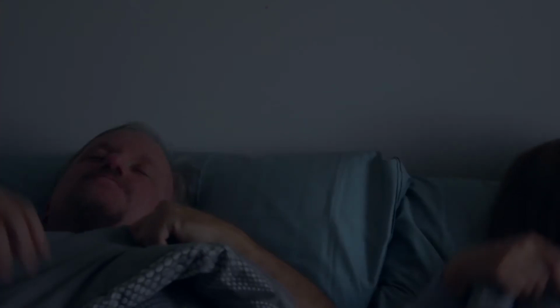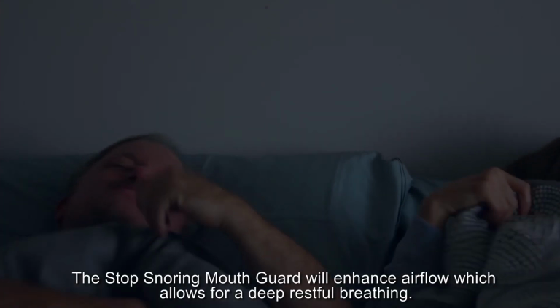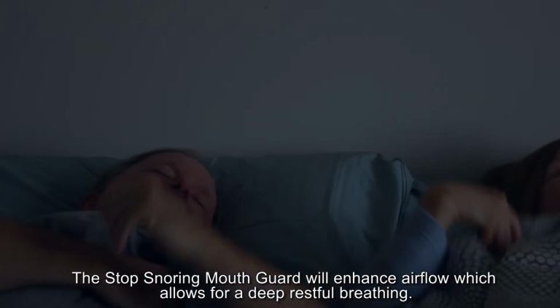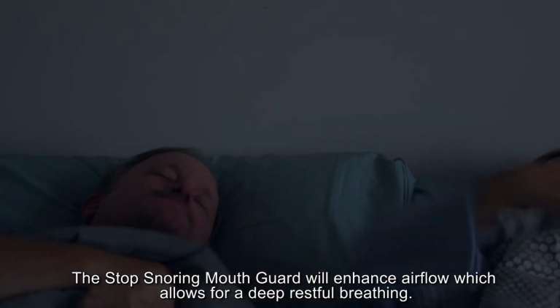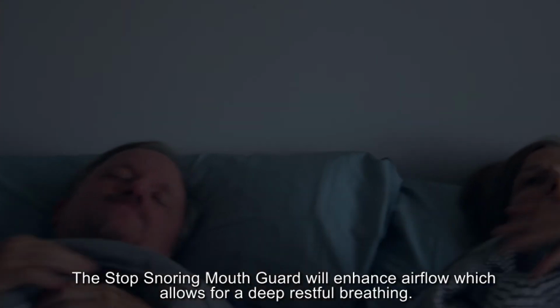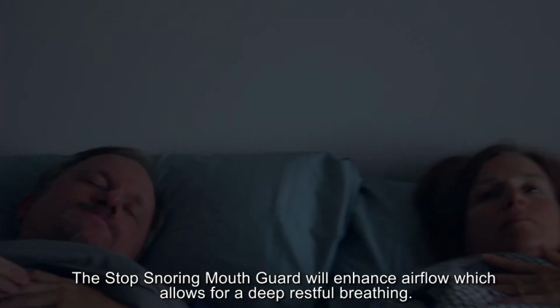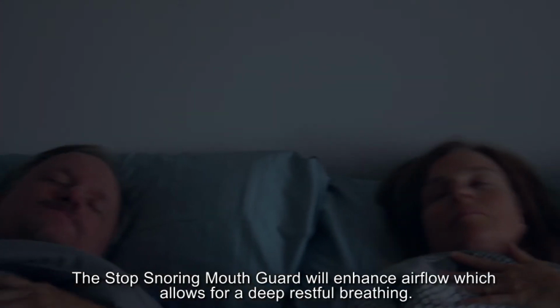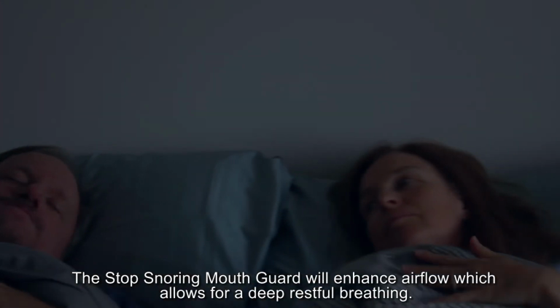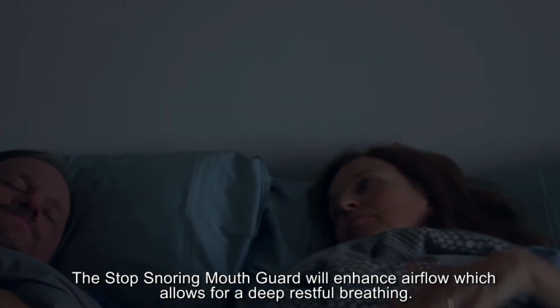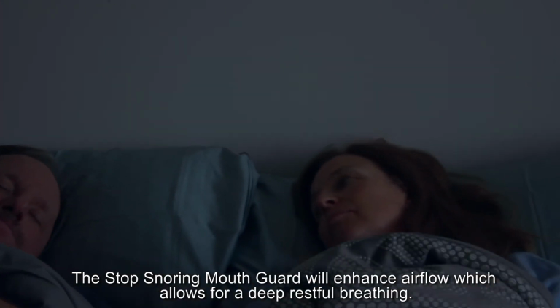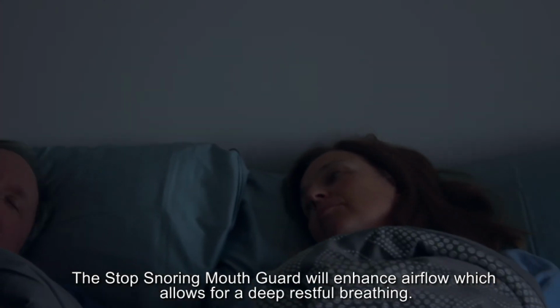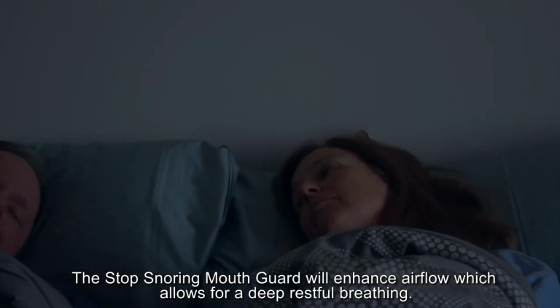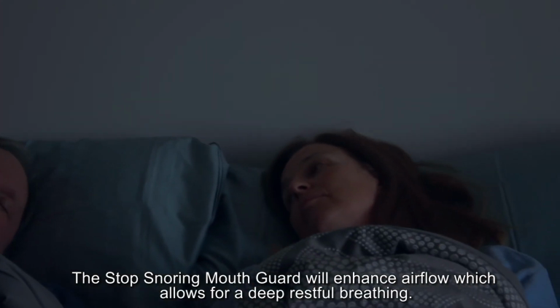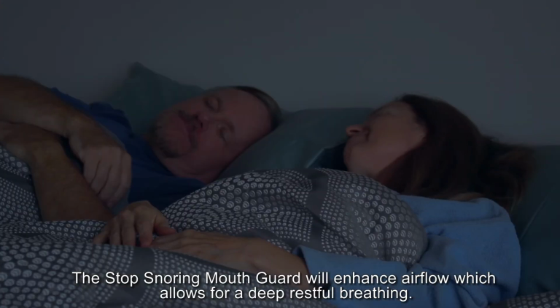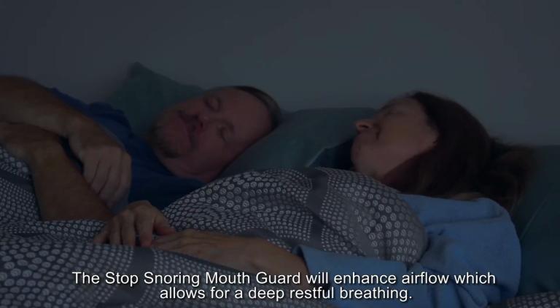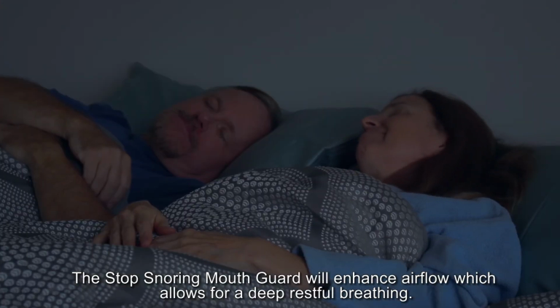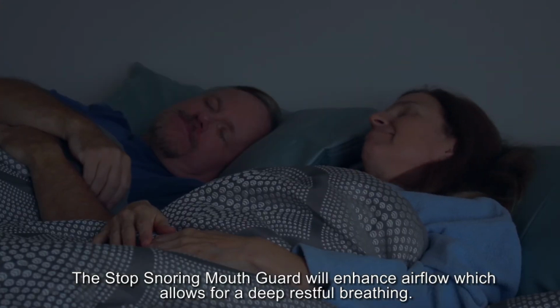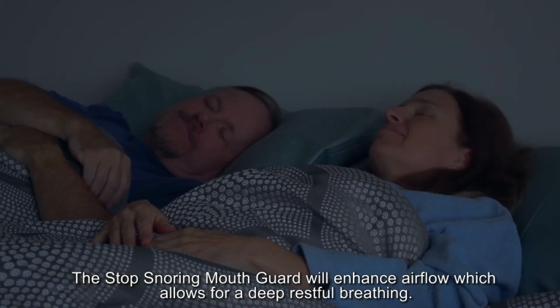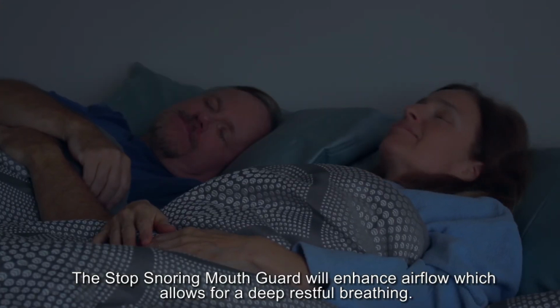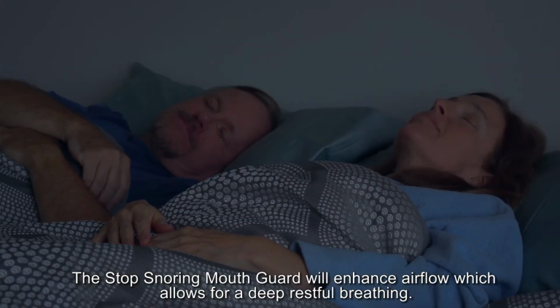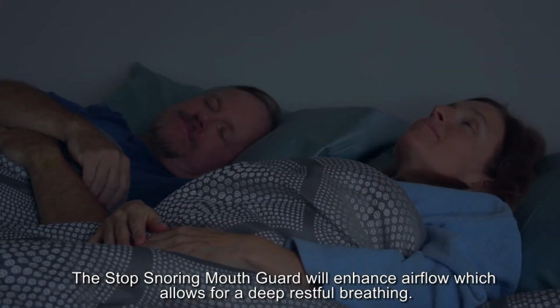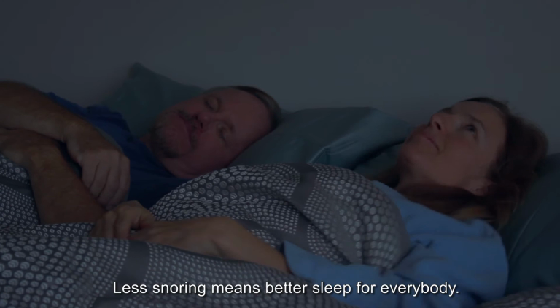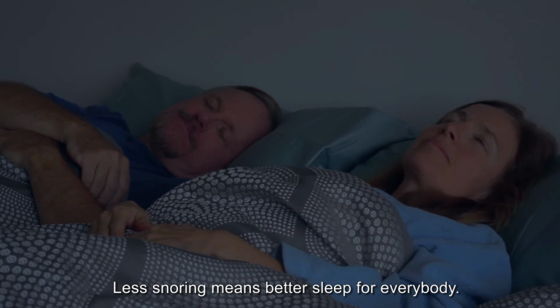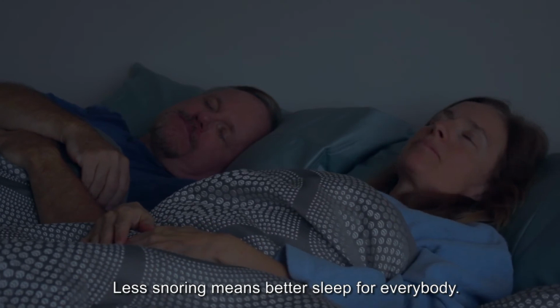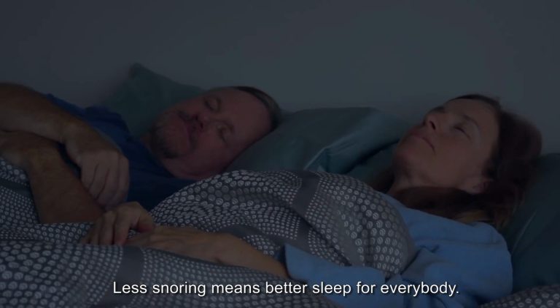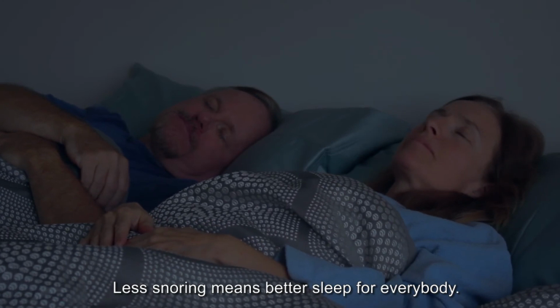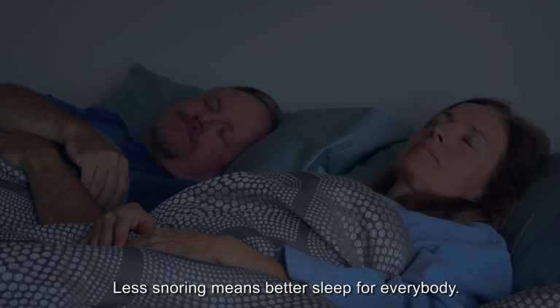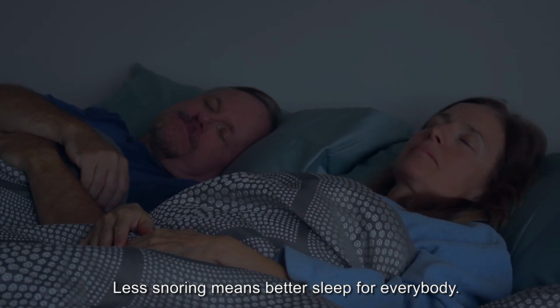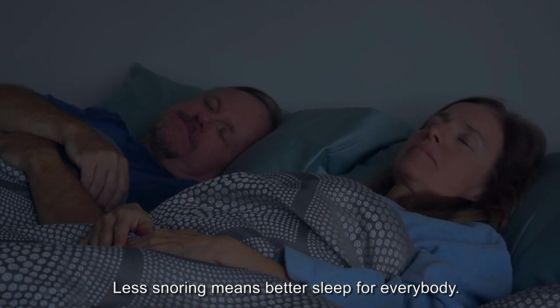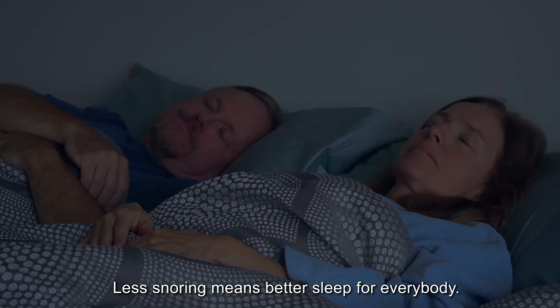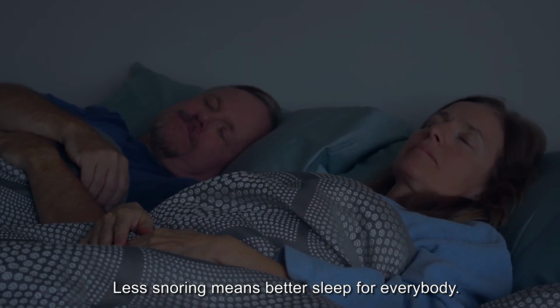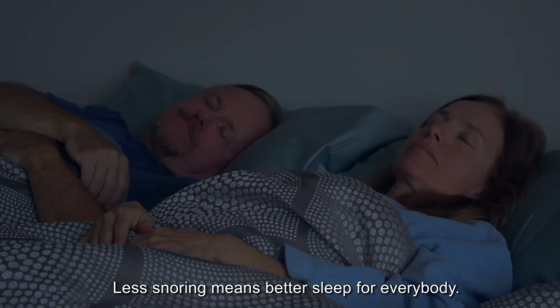The Stop Snoring Mouth Guard will enhance airflow, which allows for deep, restful breathing. Less snoring means better sleep for everybody.